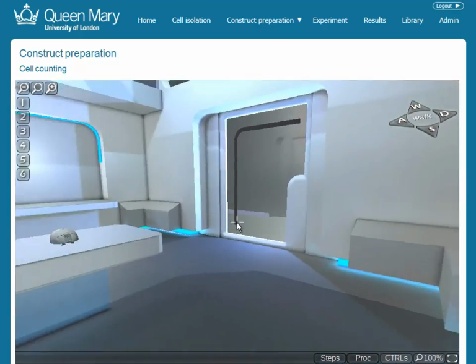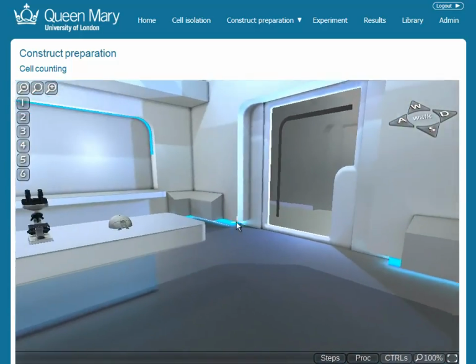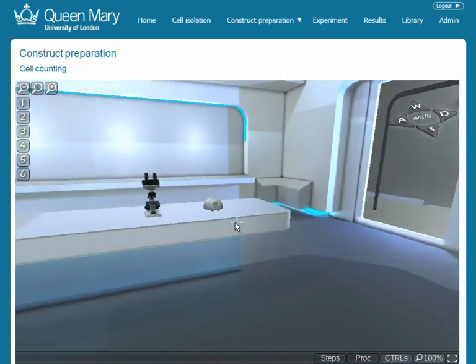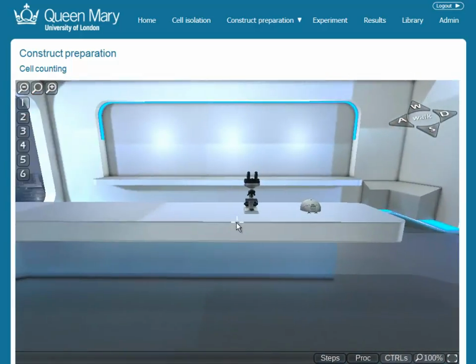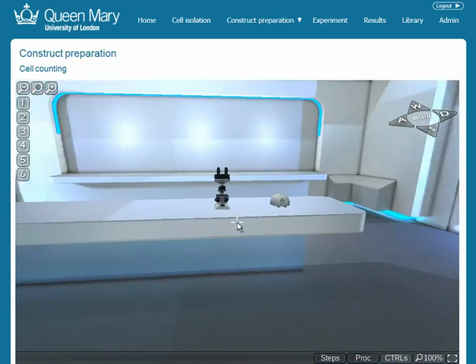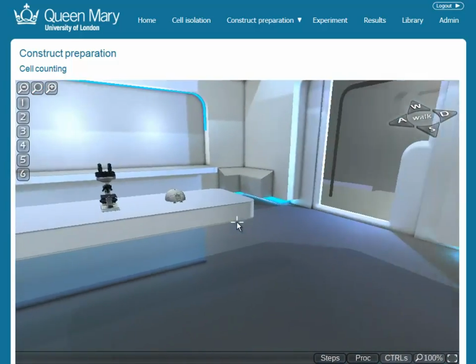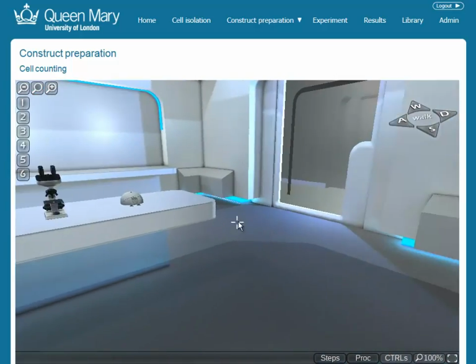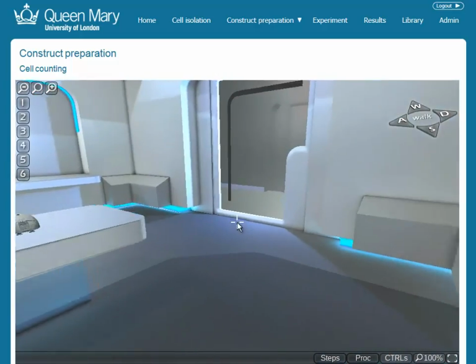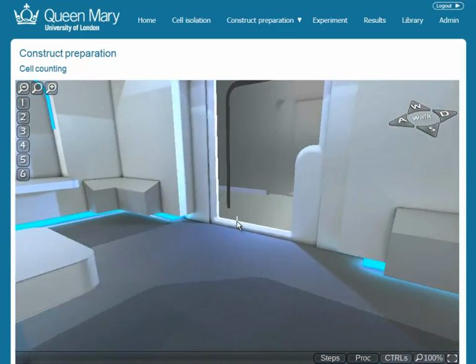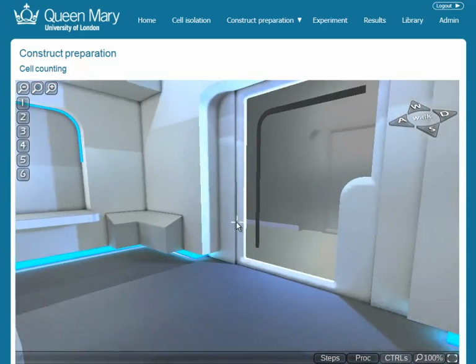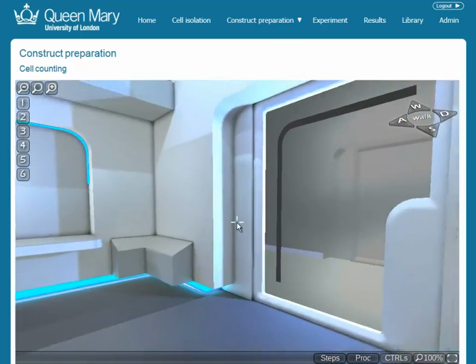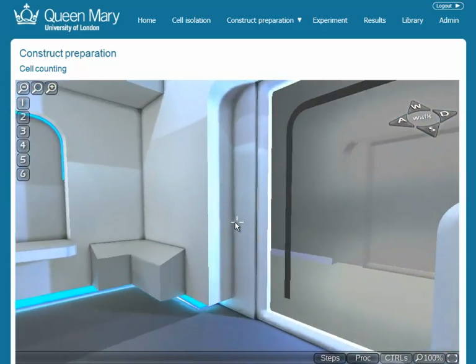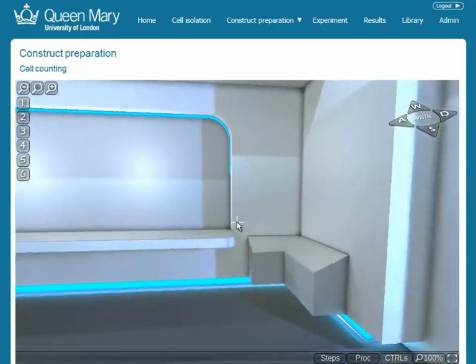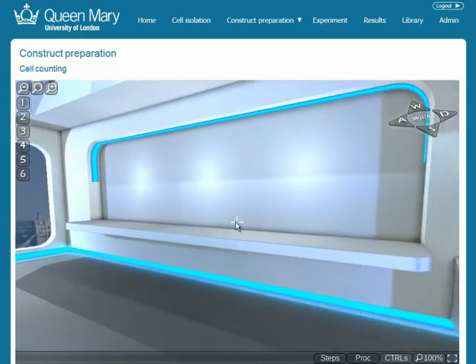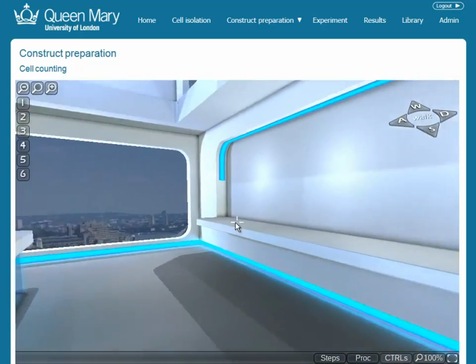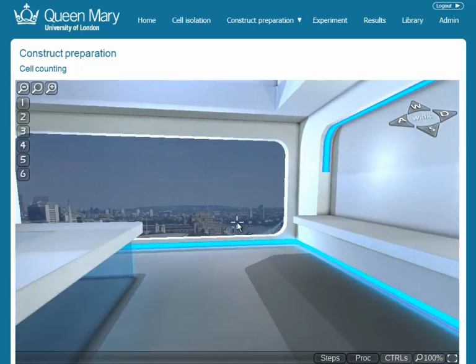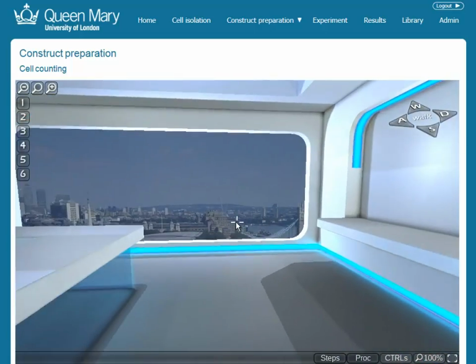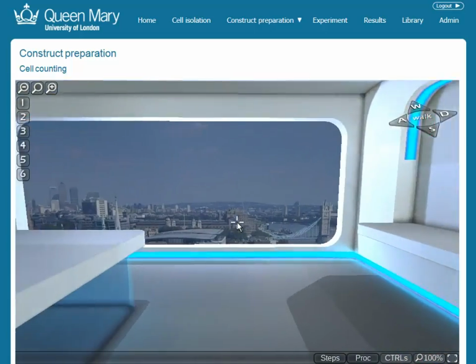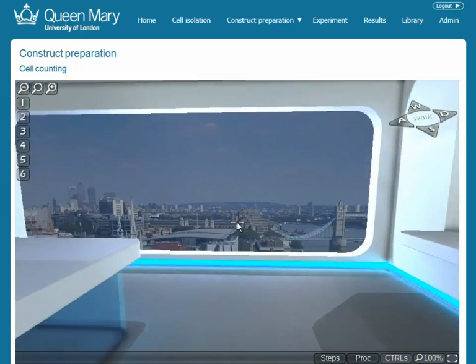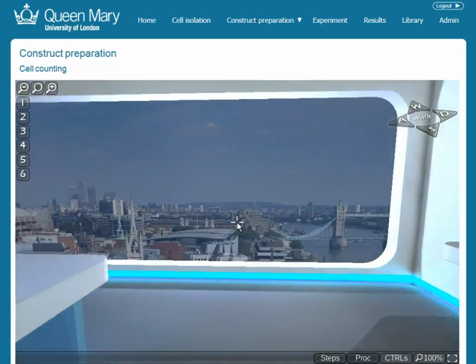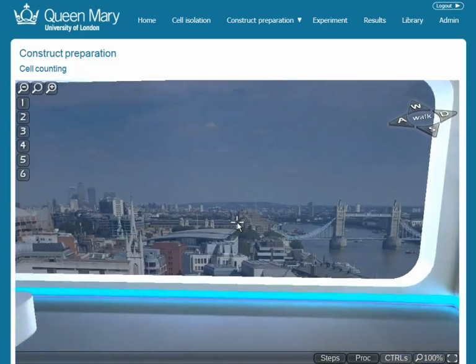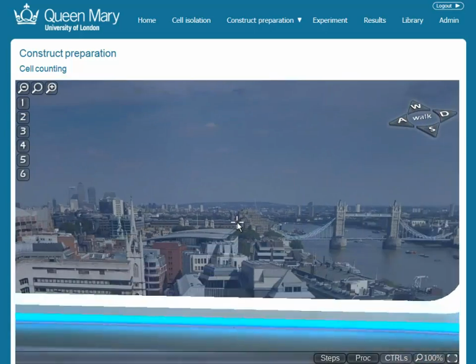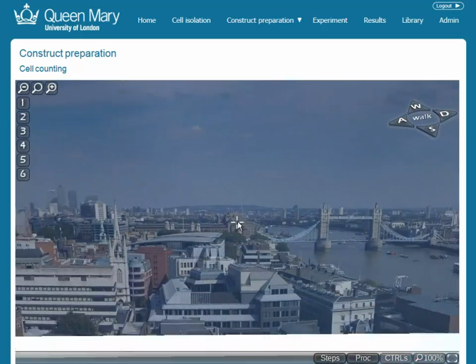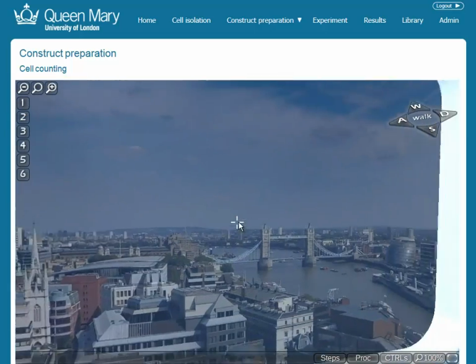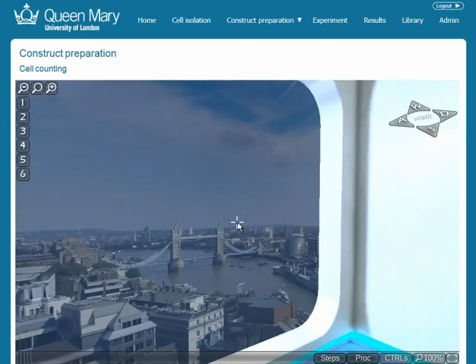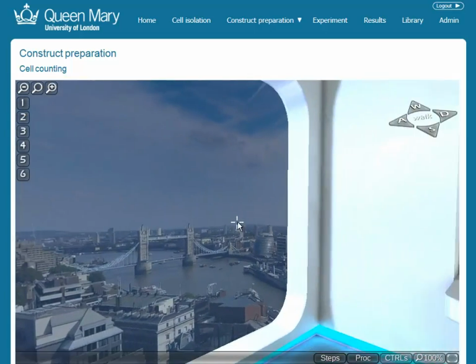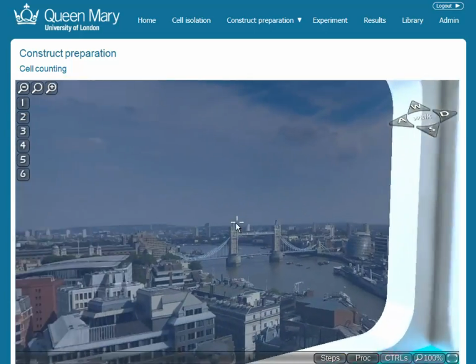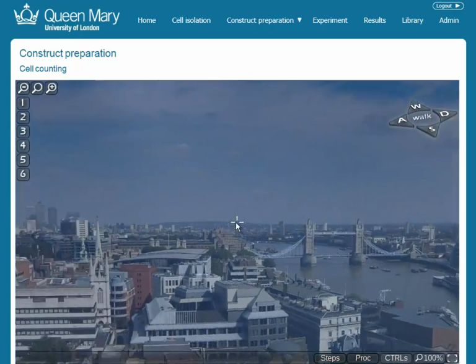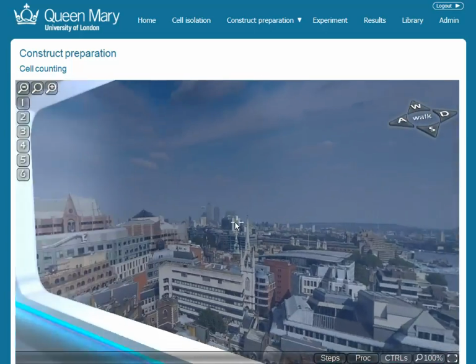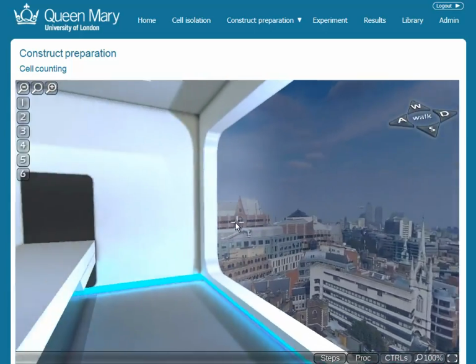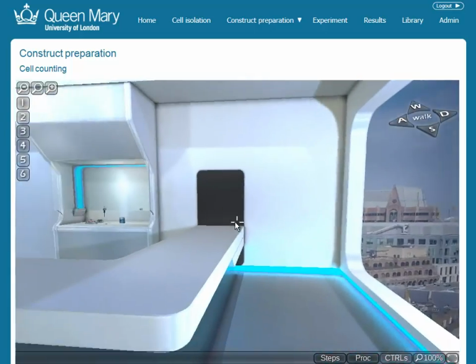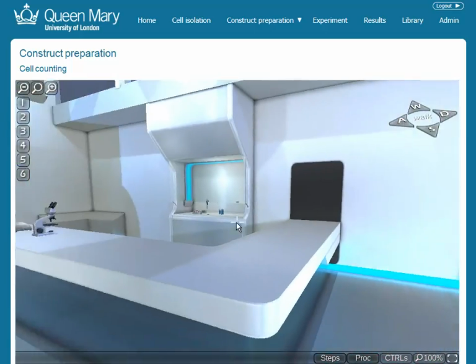As students will be in the virtual lab for many hours, the Queen Mary Virtual Tissue Lab has been designed as a great place to work, and with a very nice view.